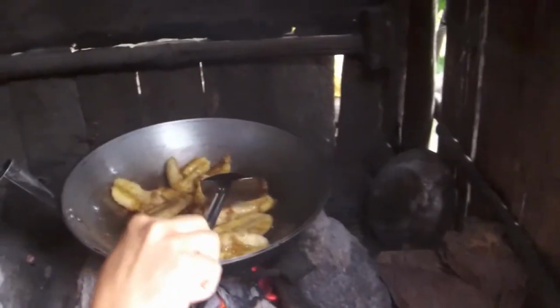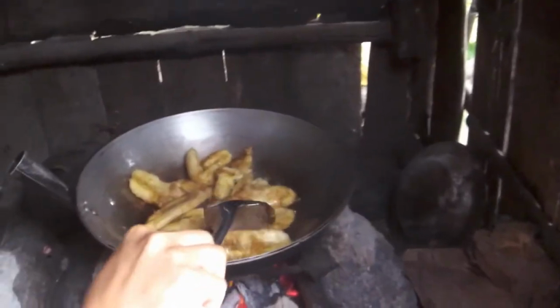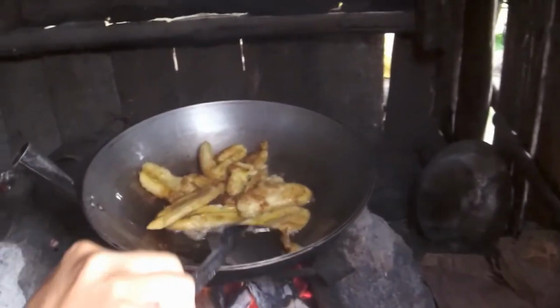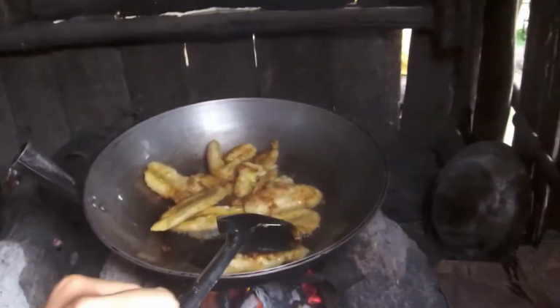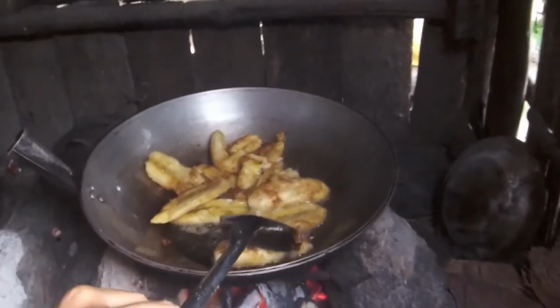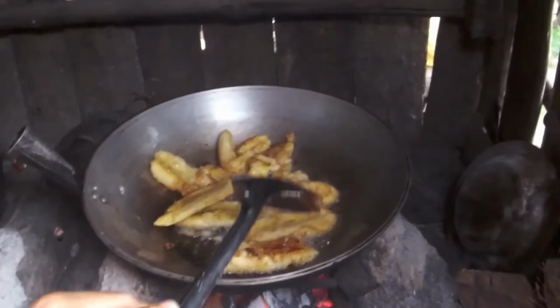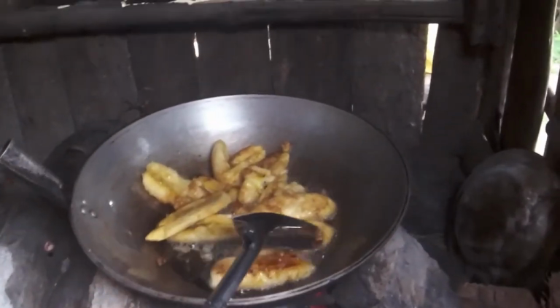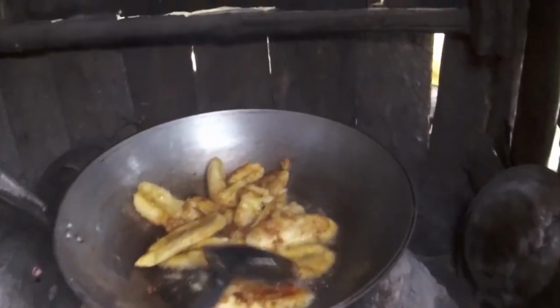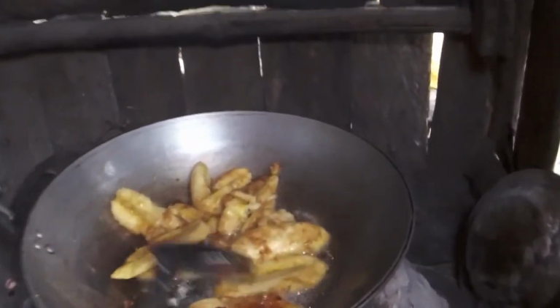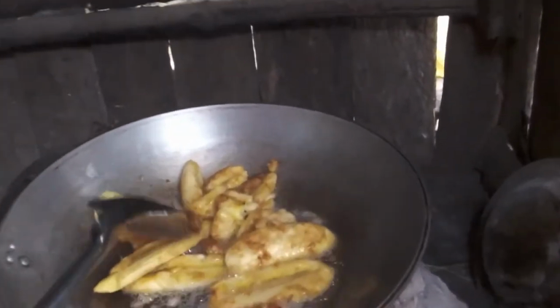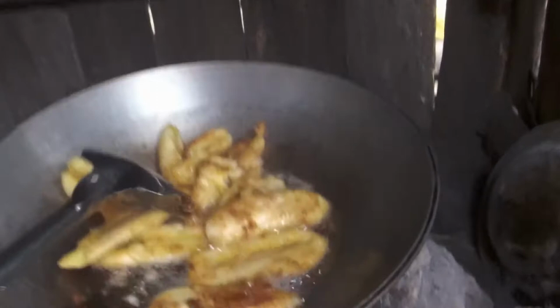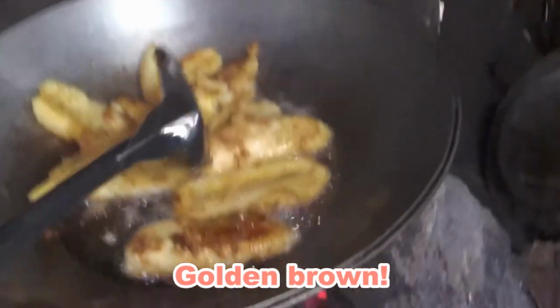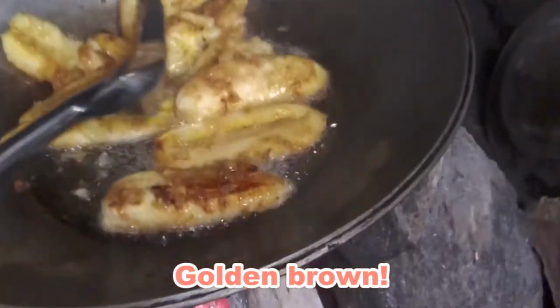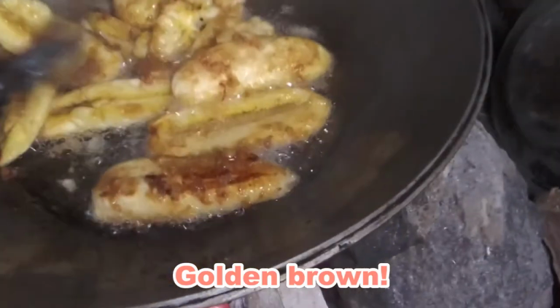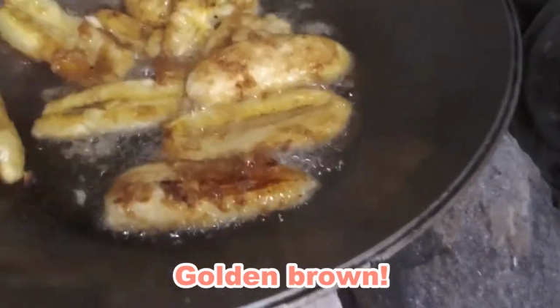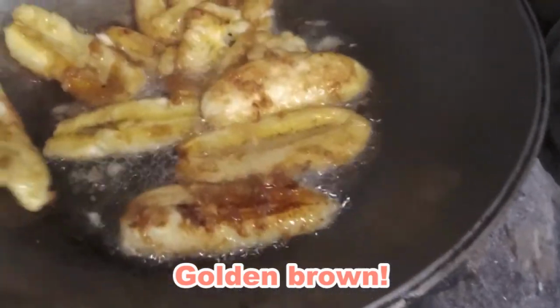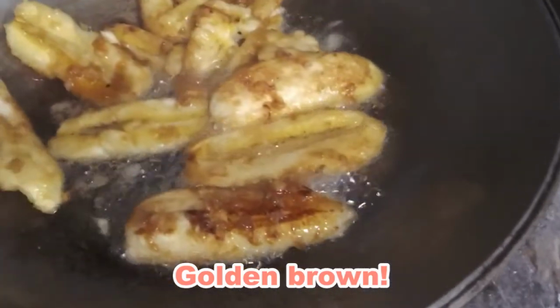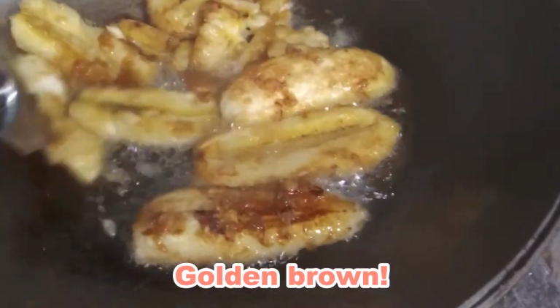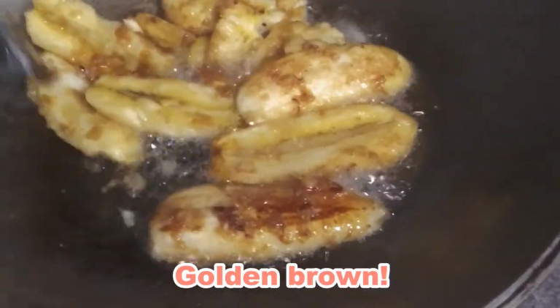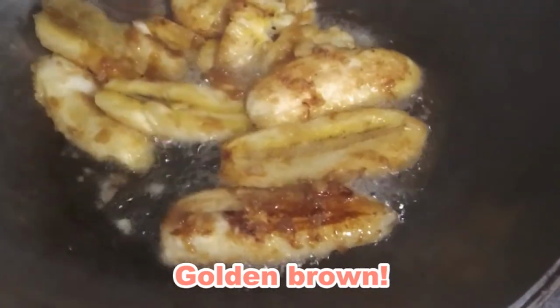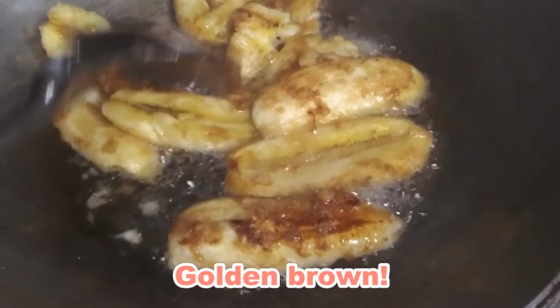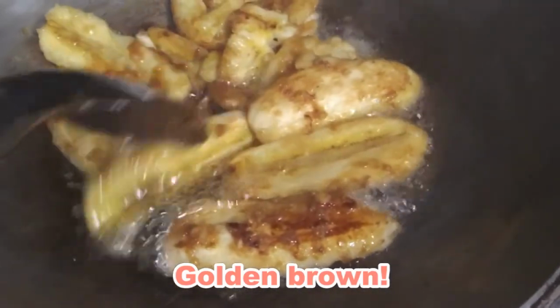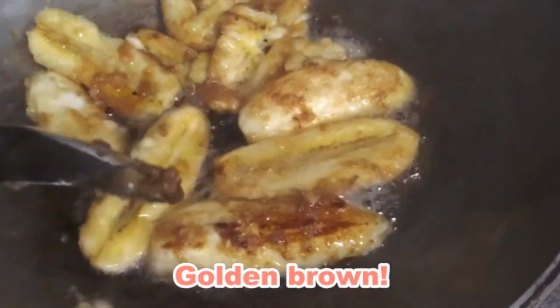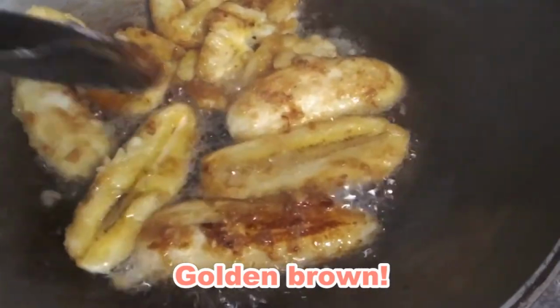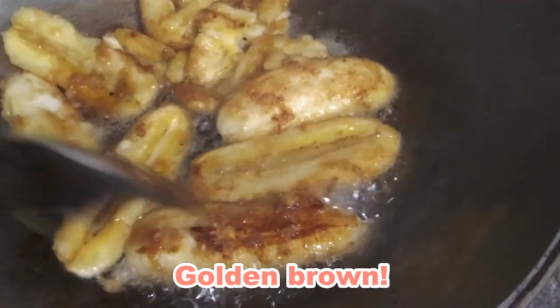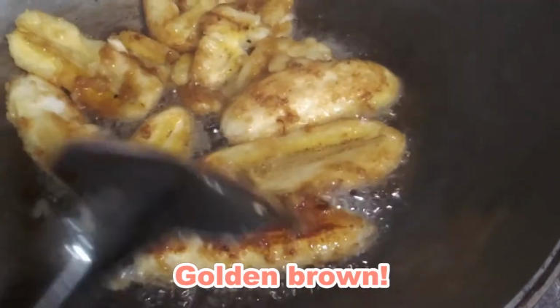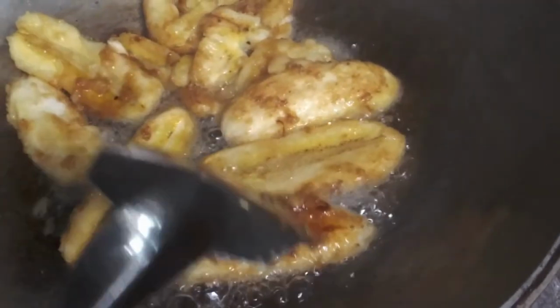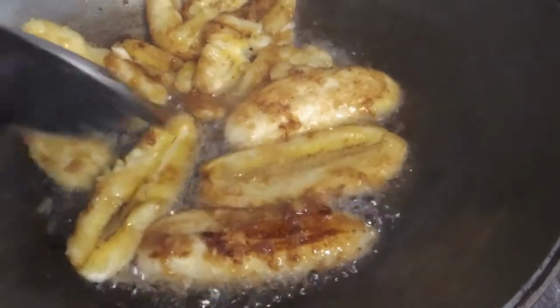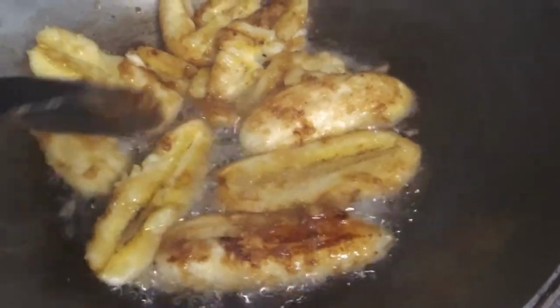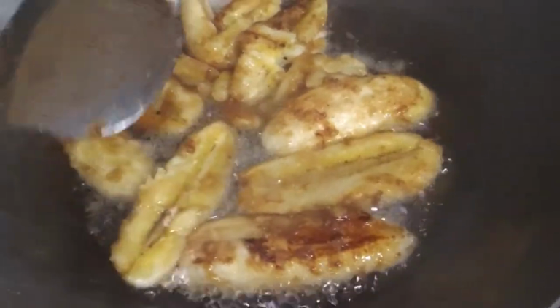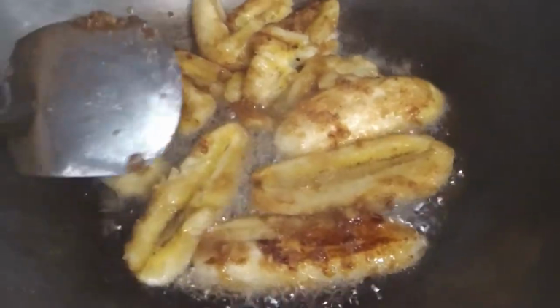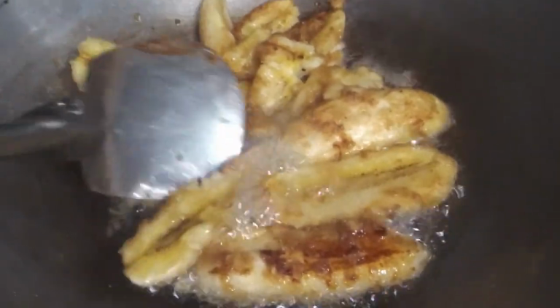Like this, see? Mm-hmm. It's almost done. Everything is golden brown like this, so it's done.